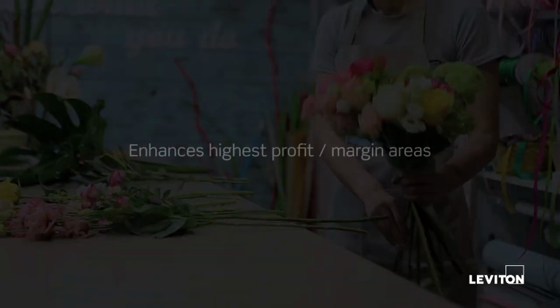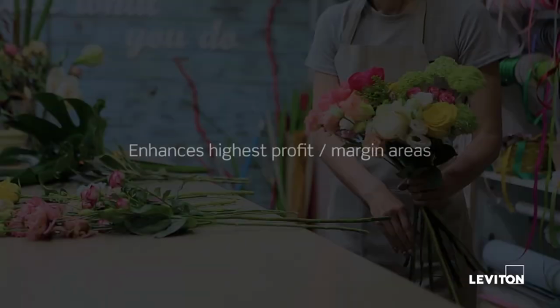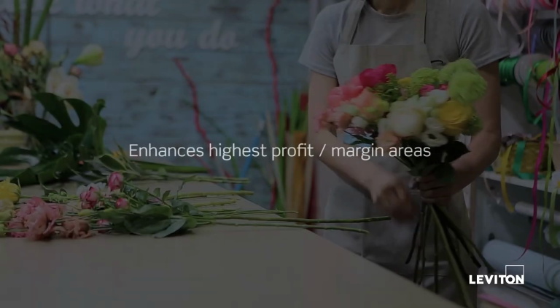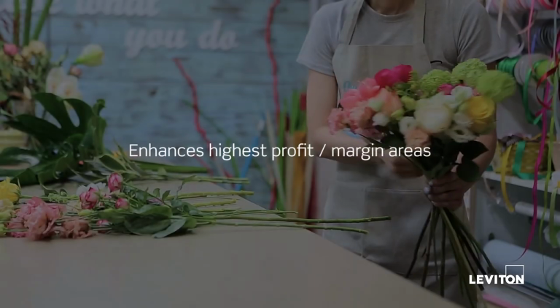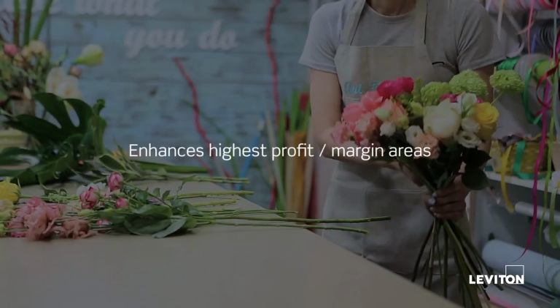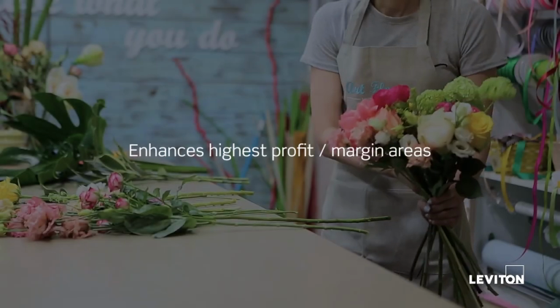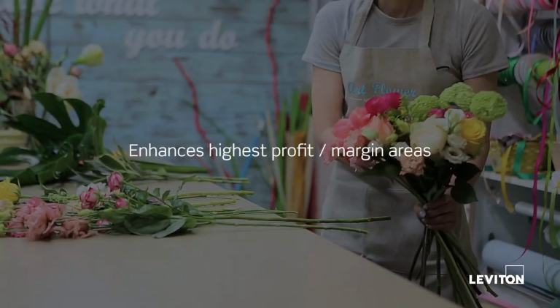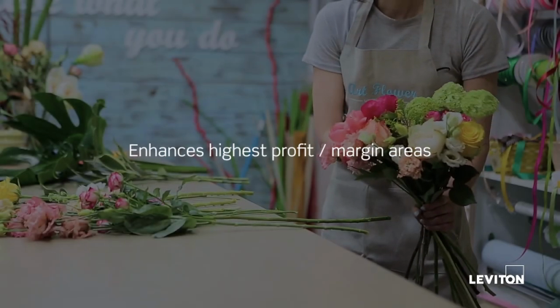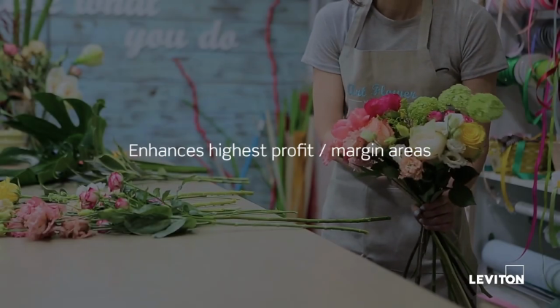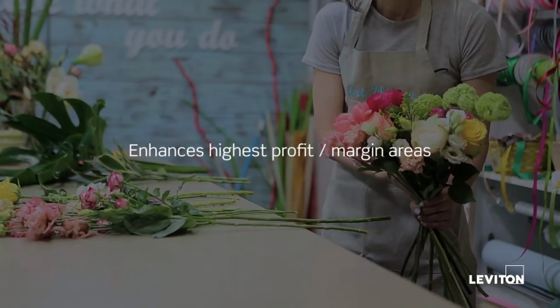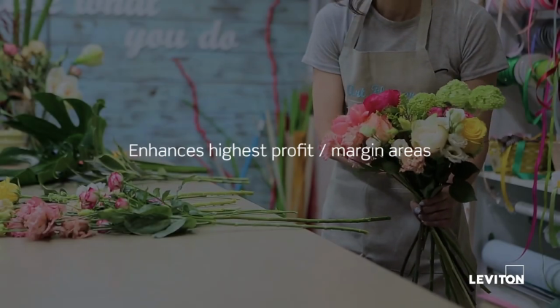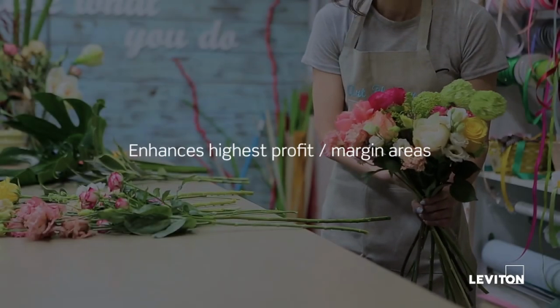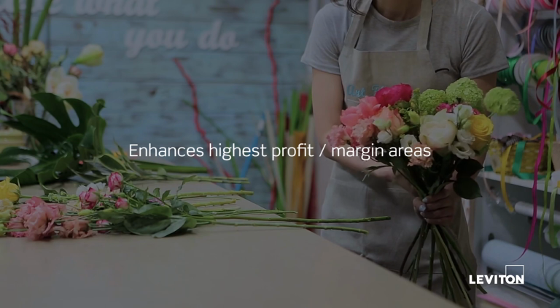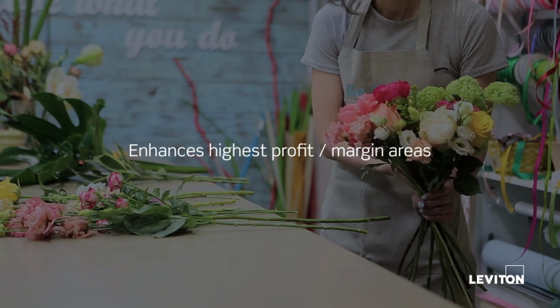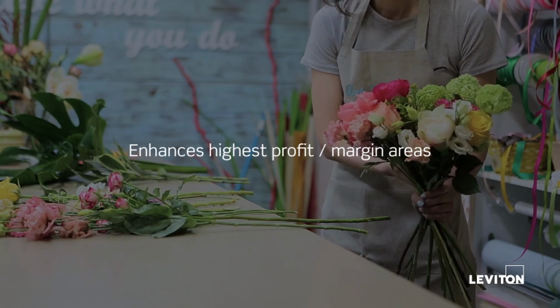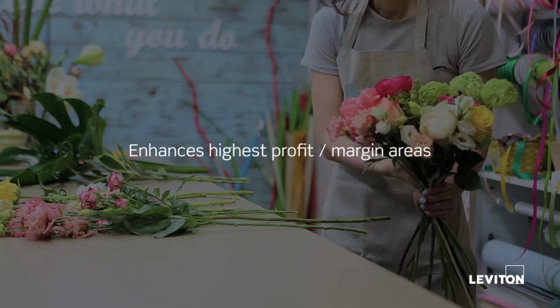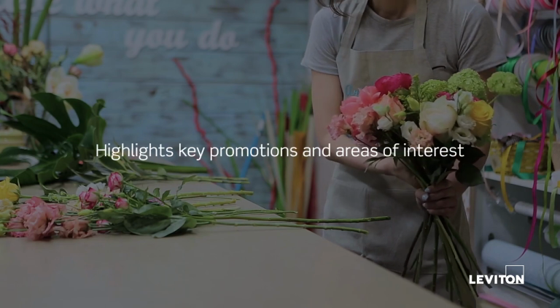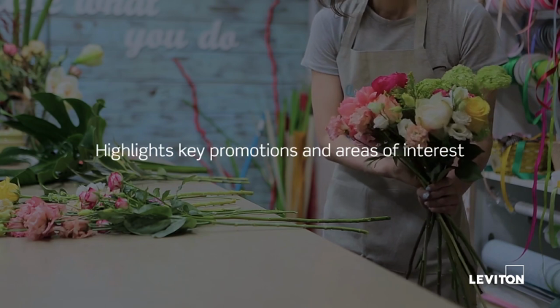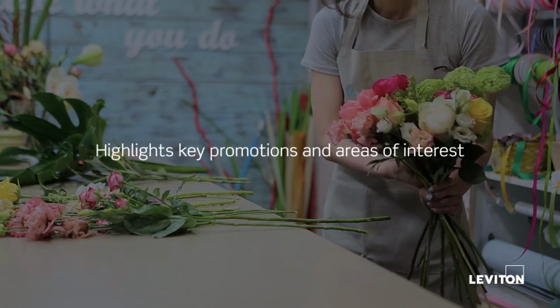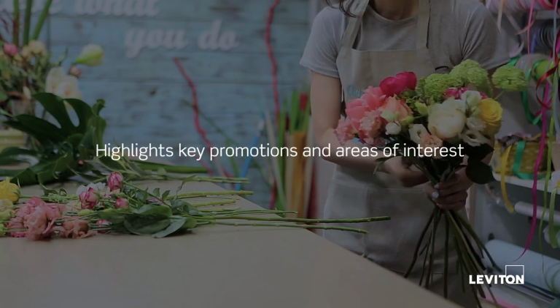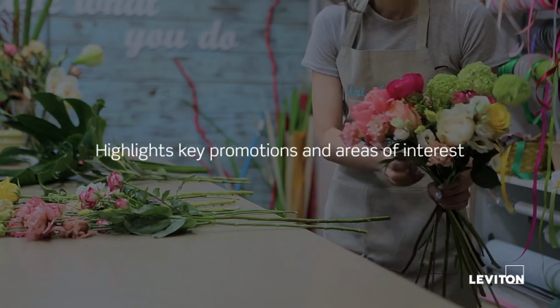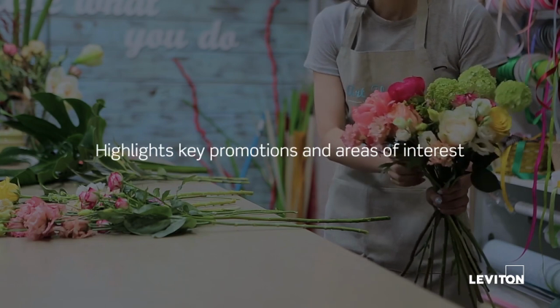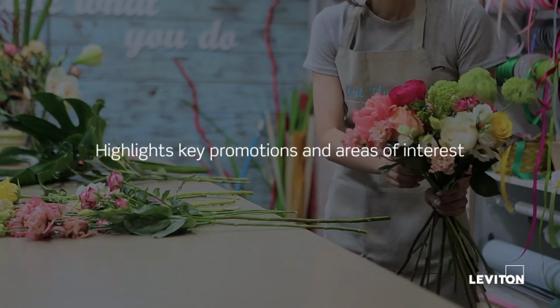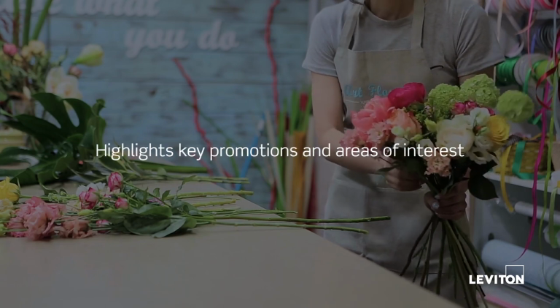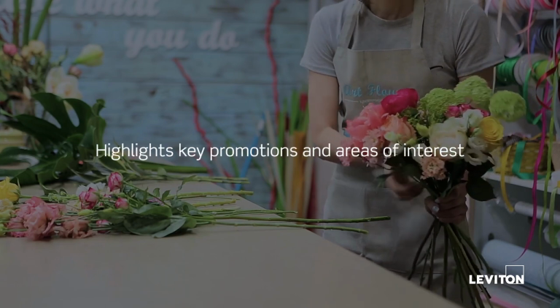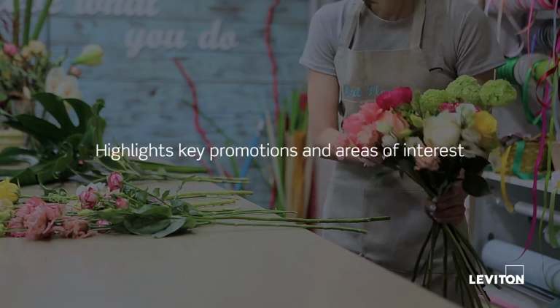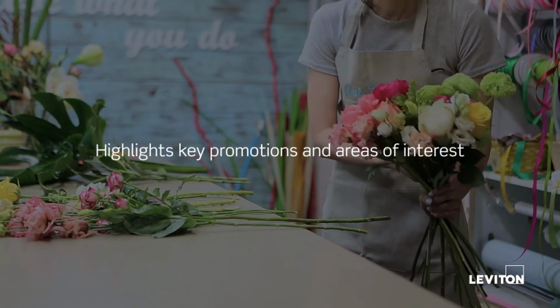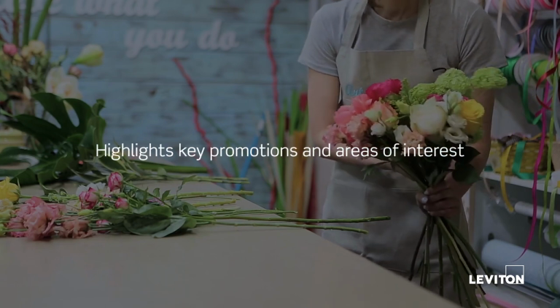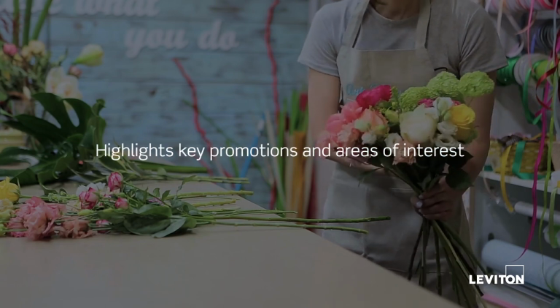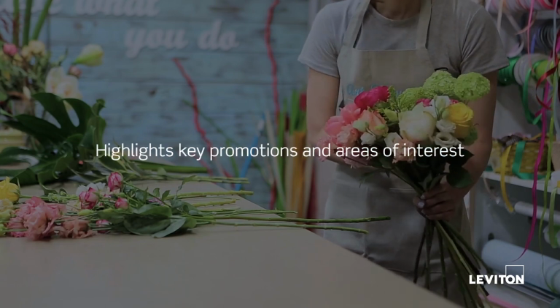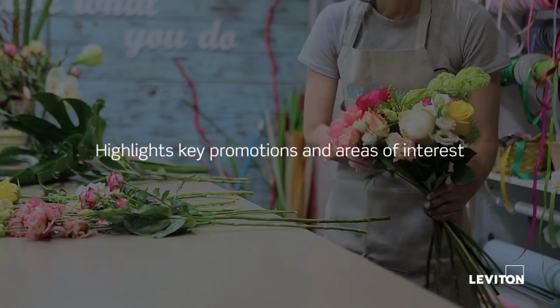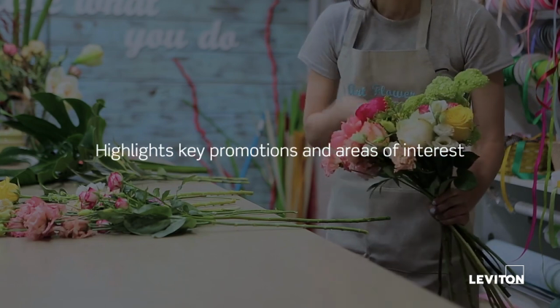That's good in produce, end caps, wine and liquor departments, floral departments, and decor.